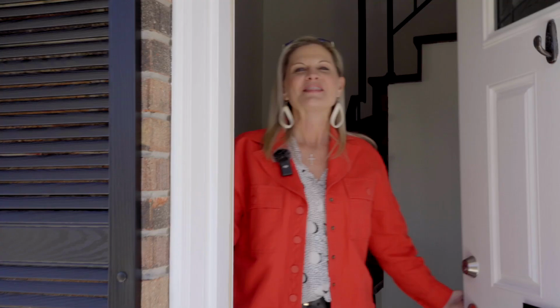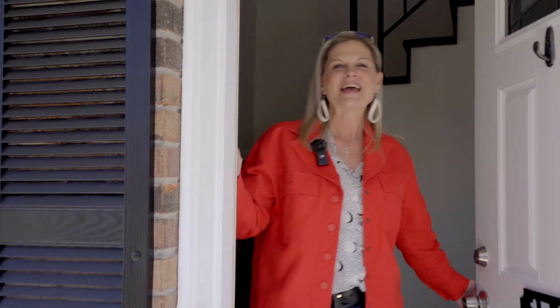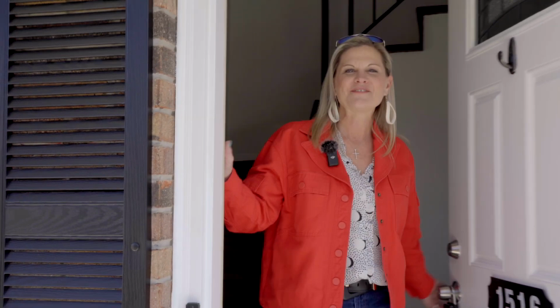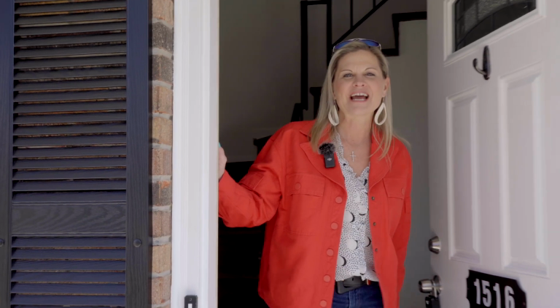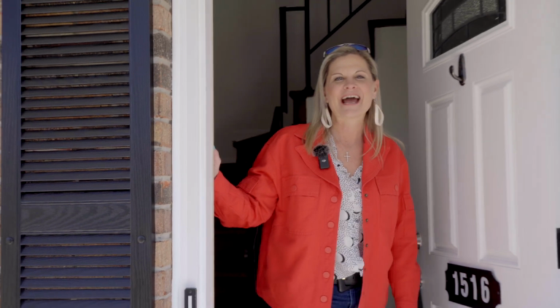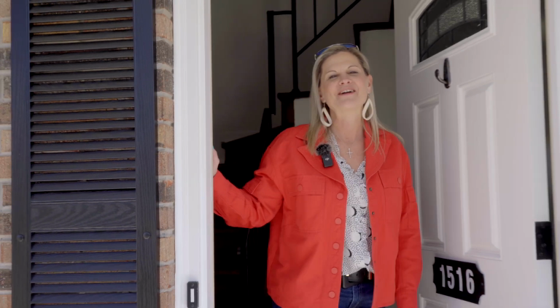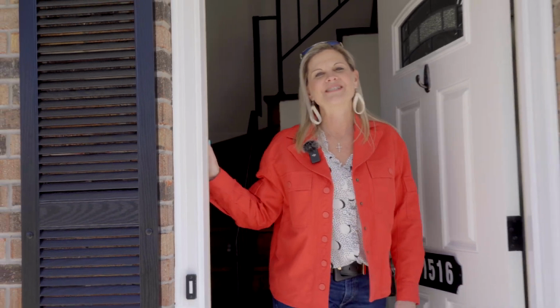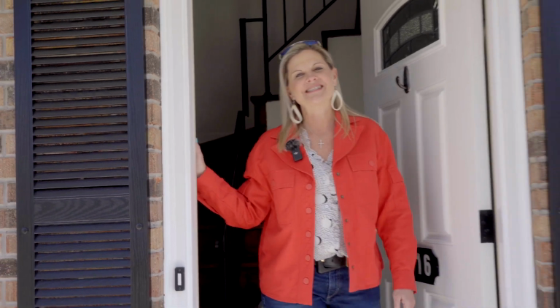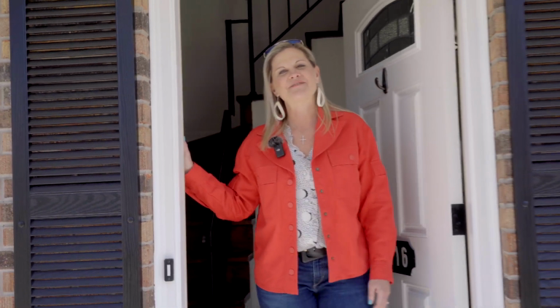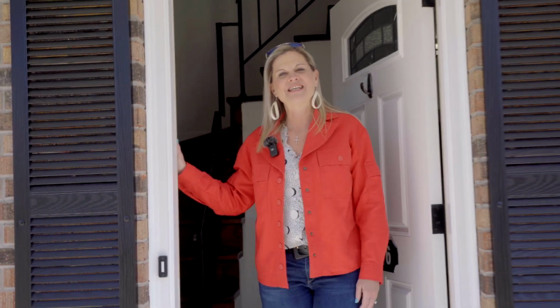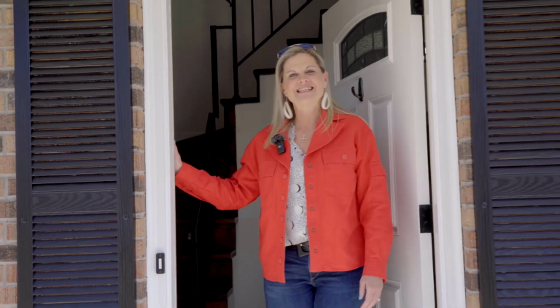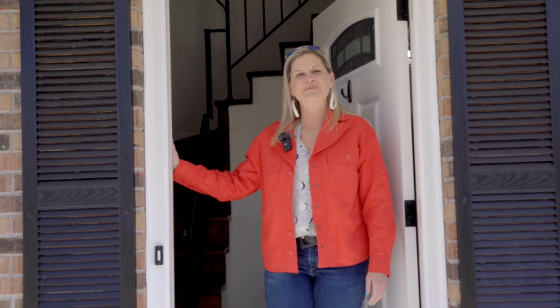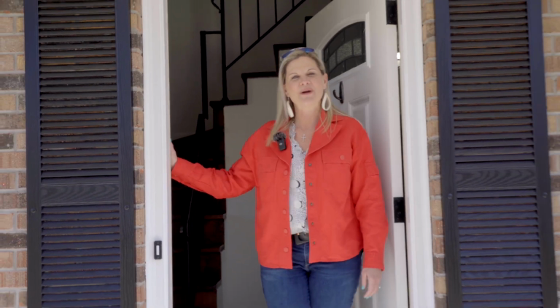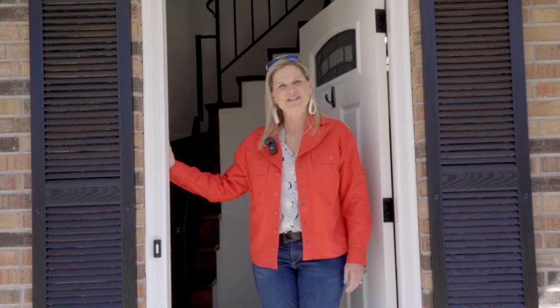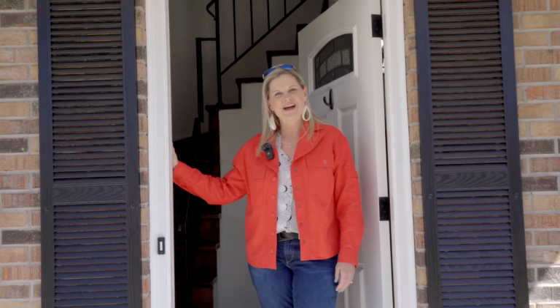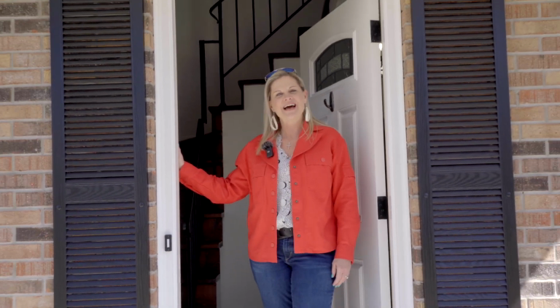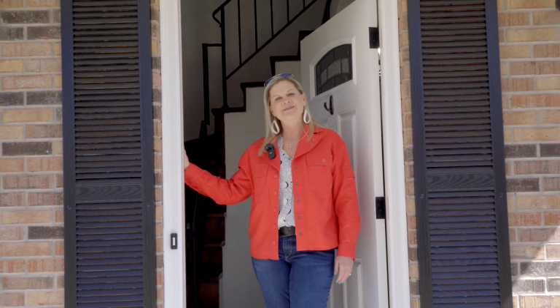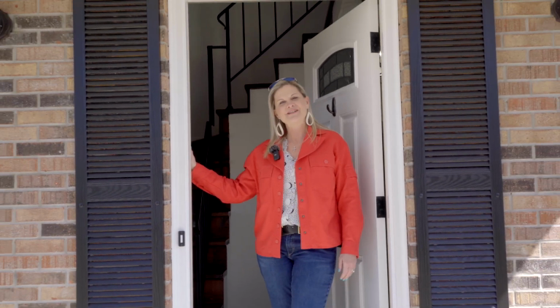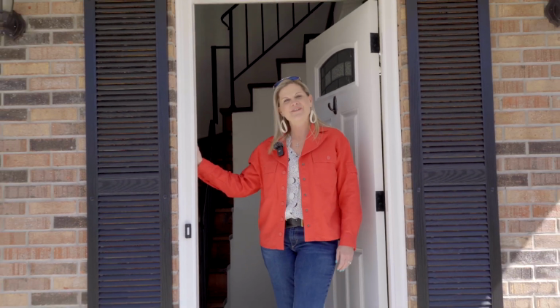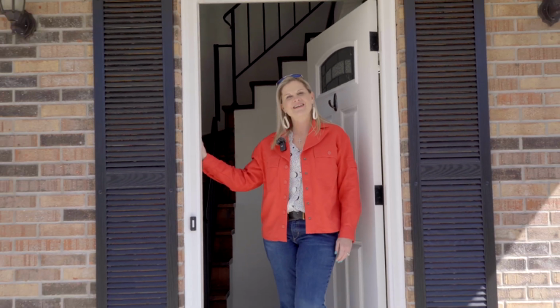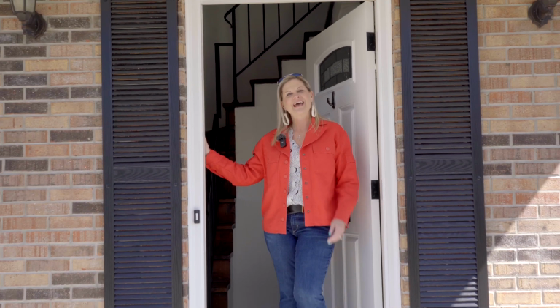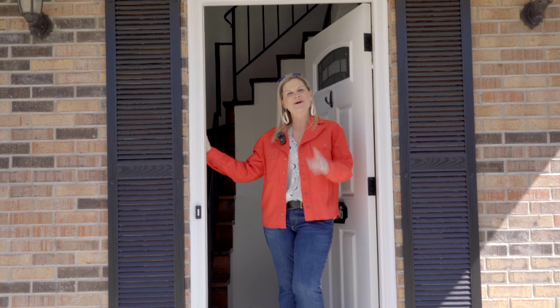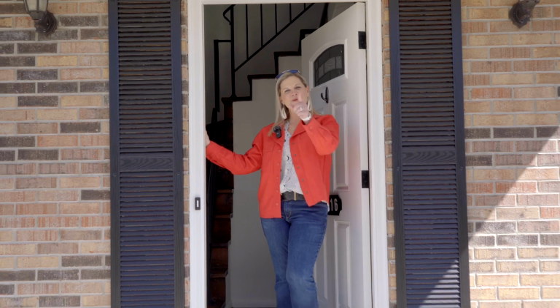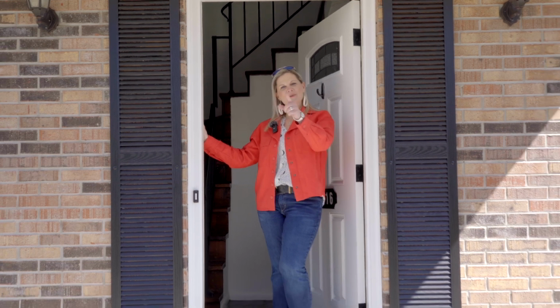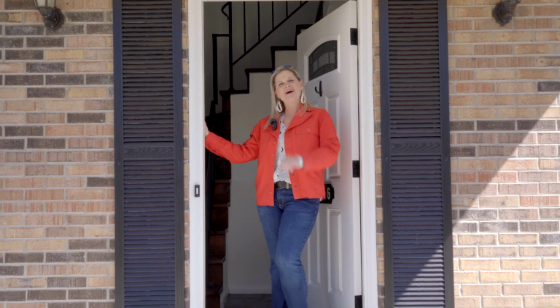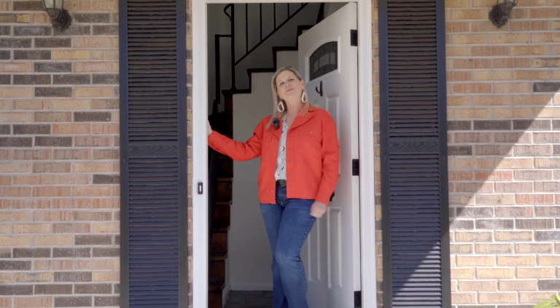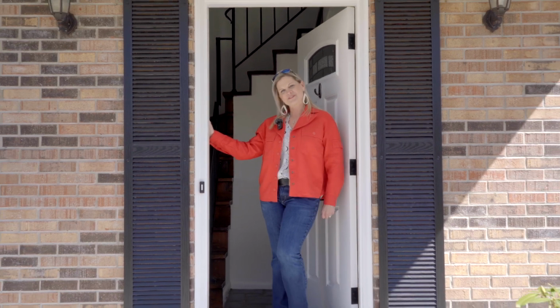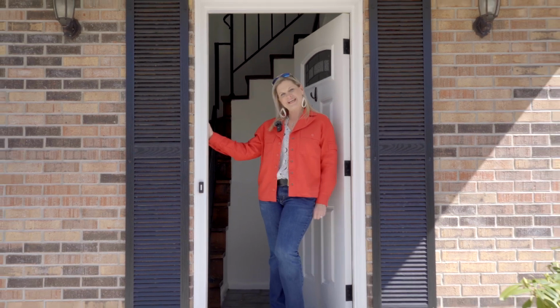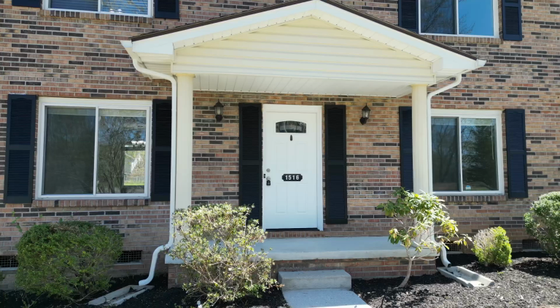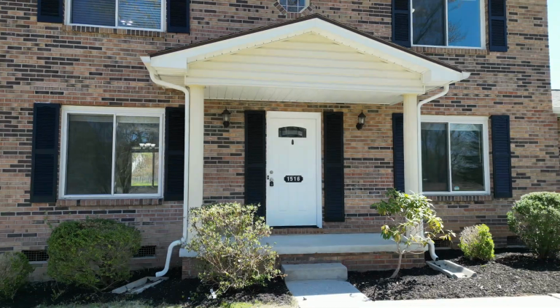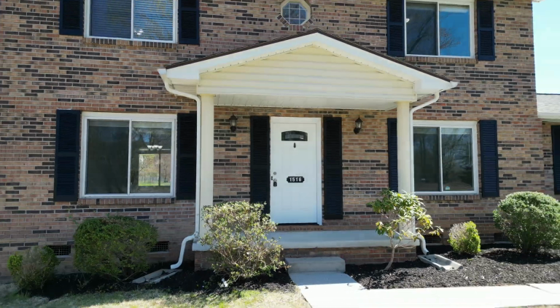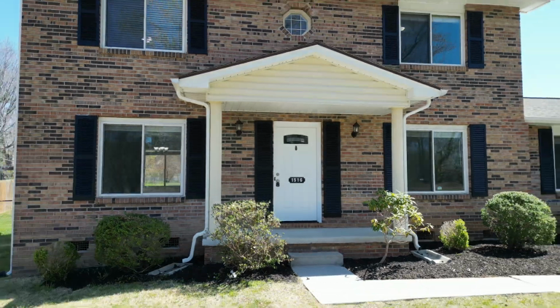Thank you for checking out our newest listing at 1516 Morgate Drive. I am Terry Jo Fox and I hope you have a wonderful day.